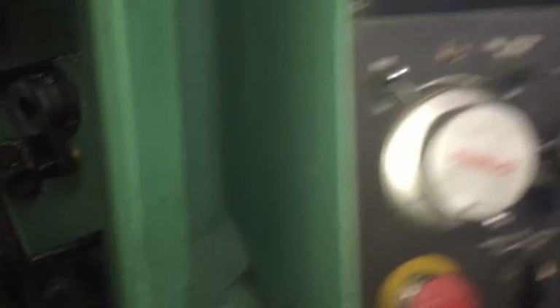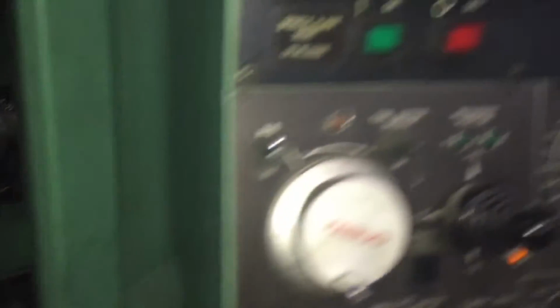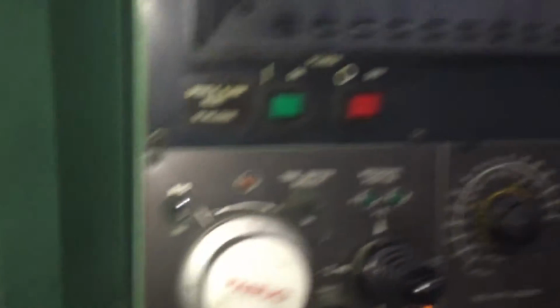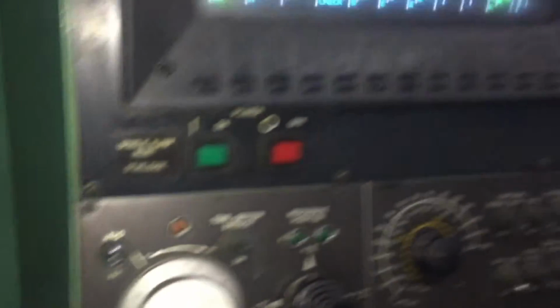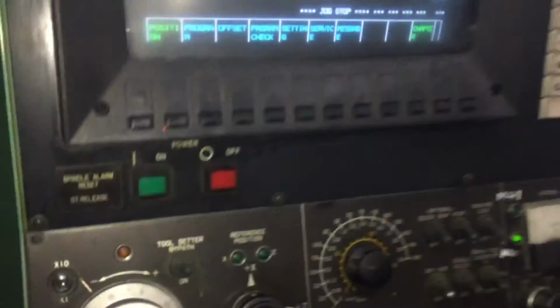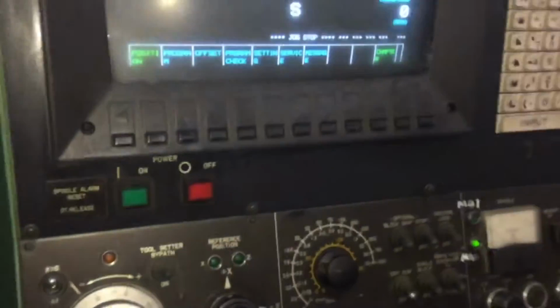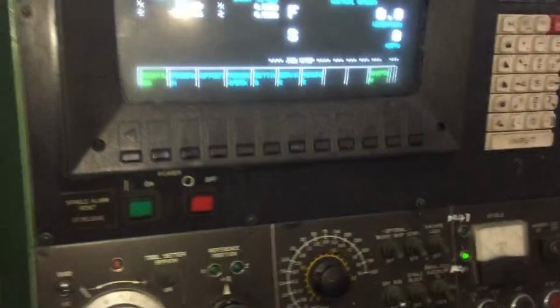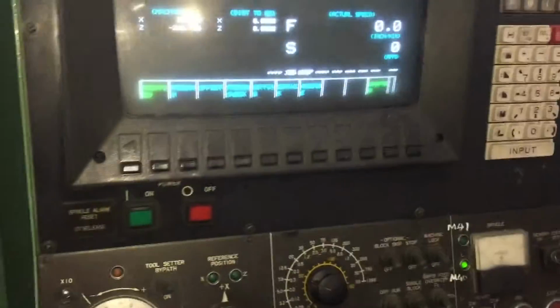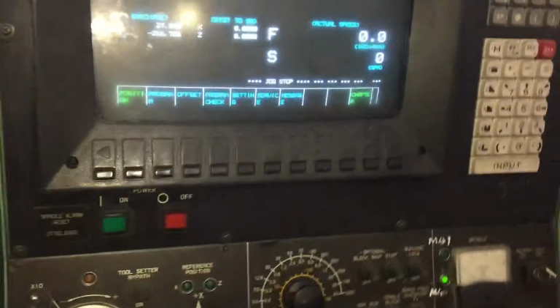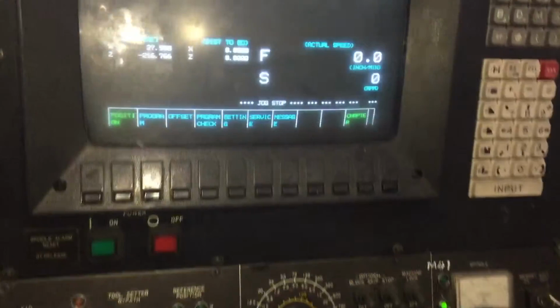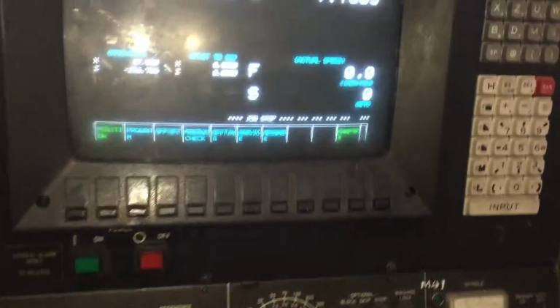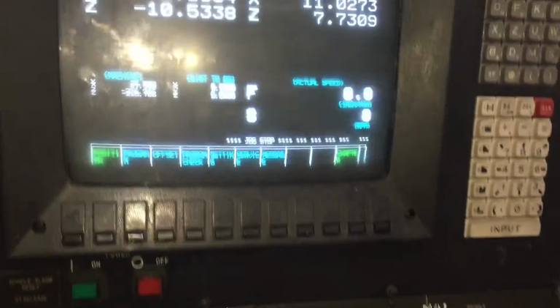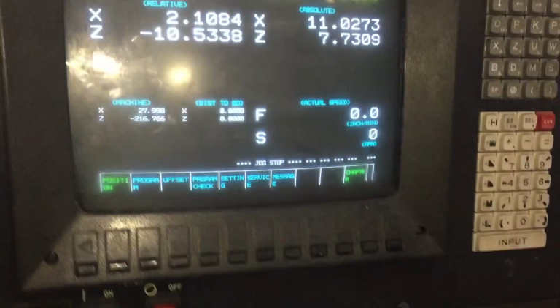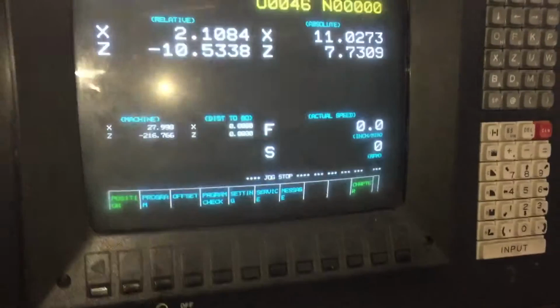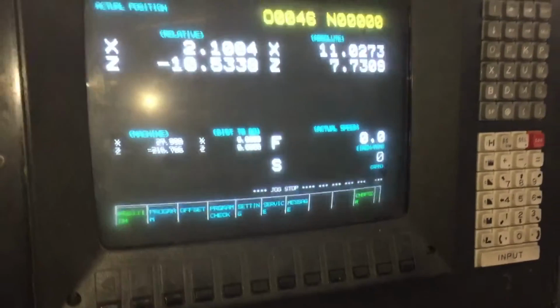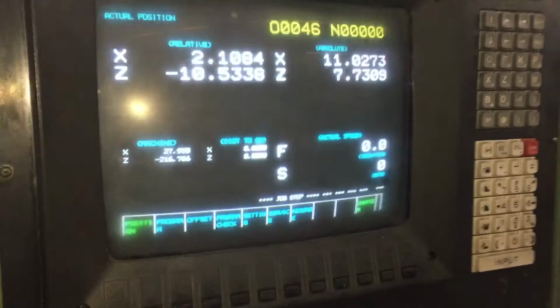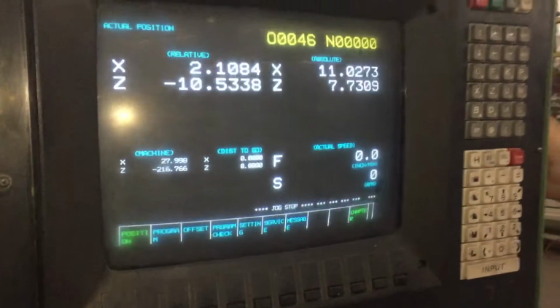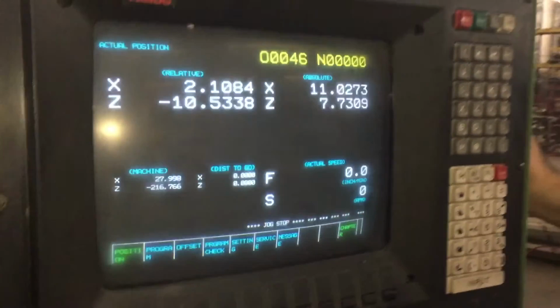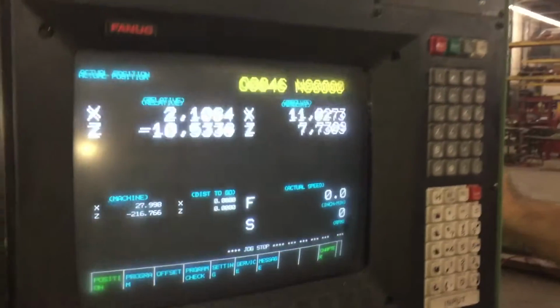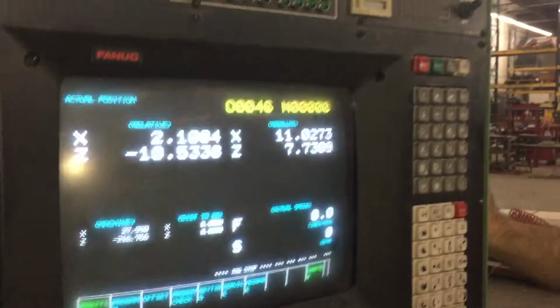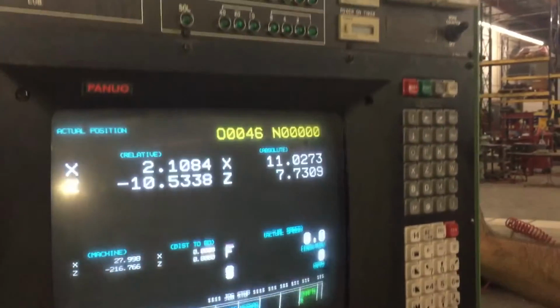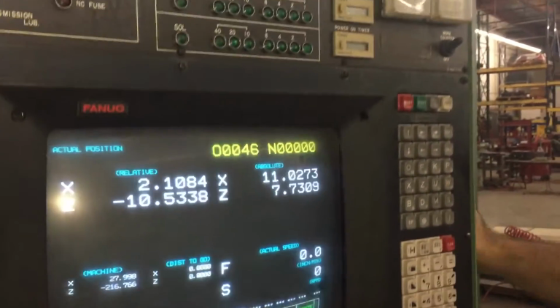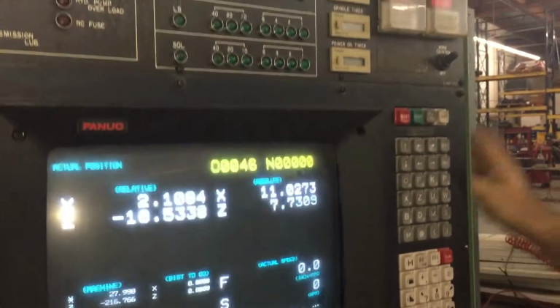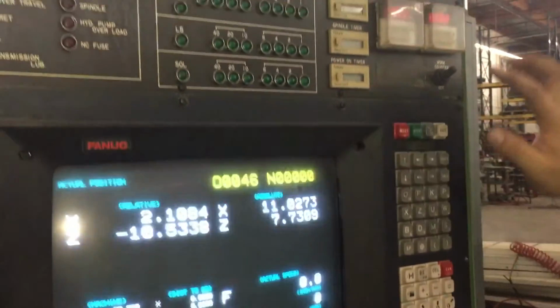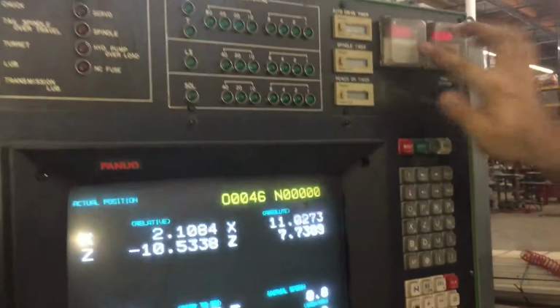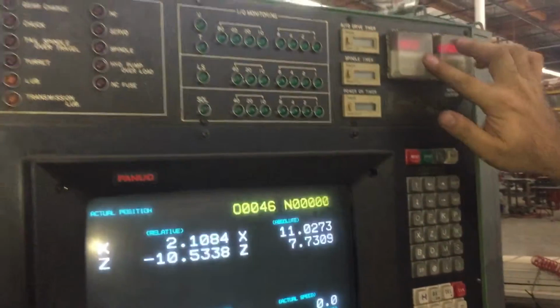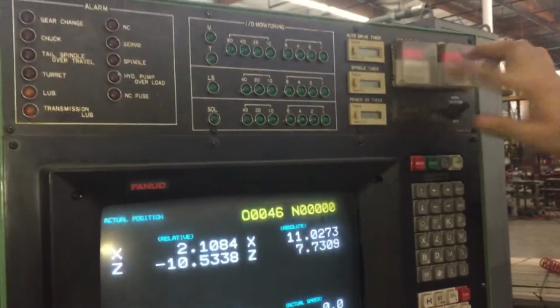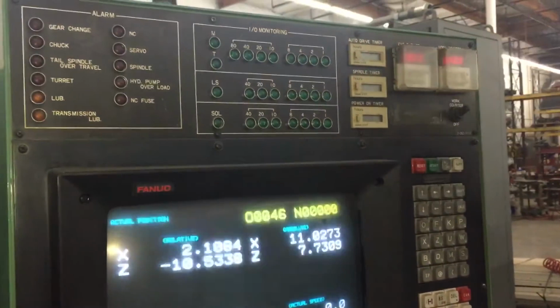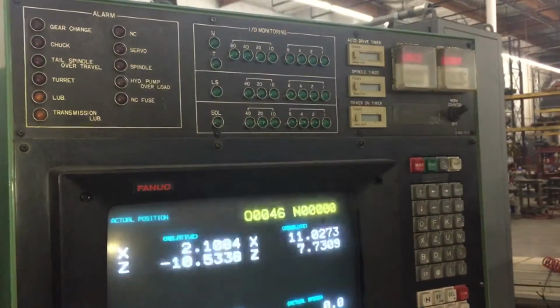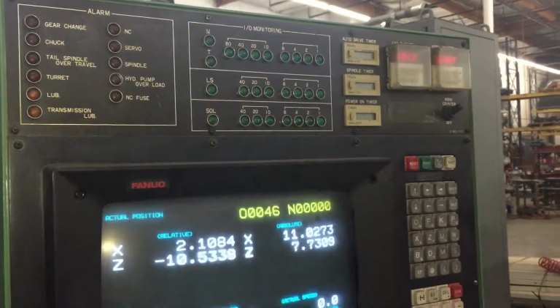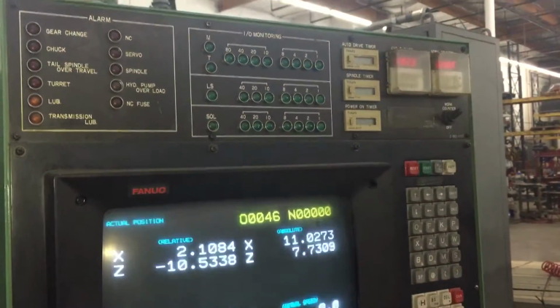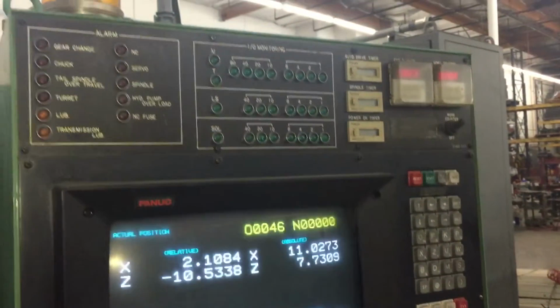It has a pulley function chip conveyor. We have a Fanuc control that's also fully functional. Fully functional counters.